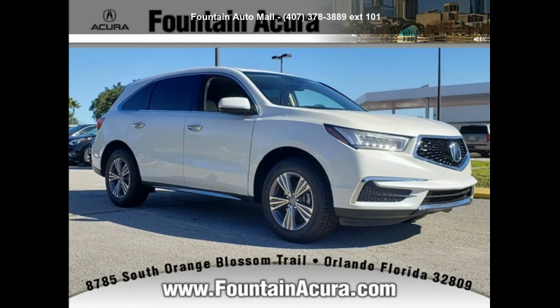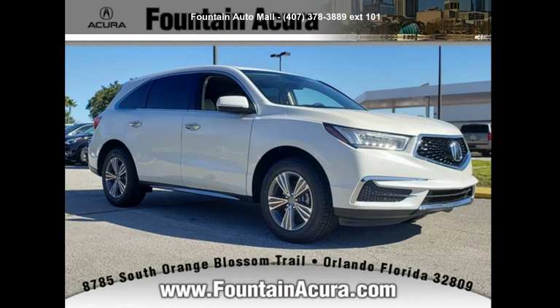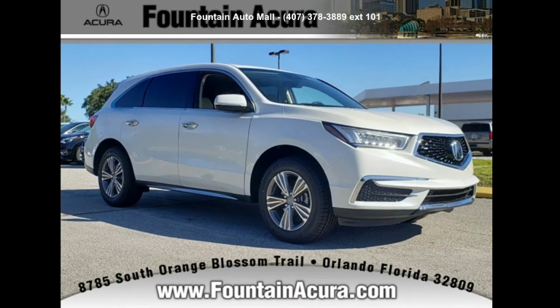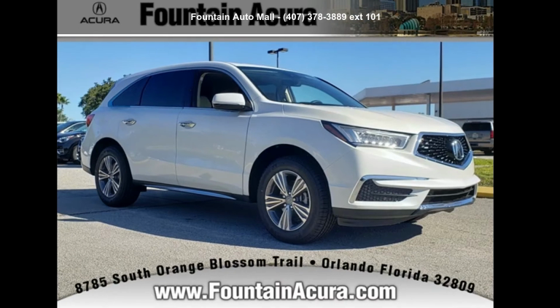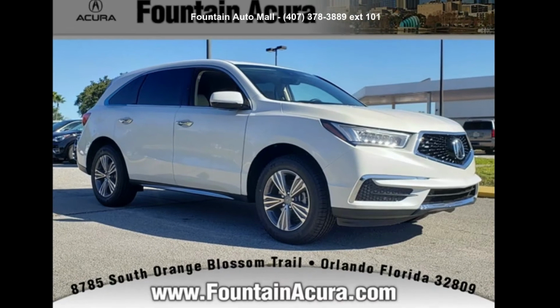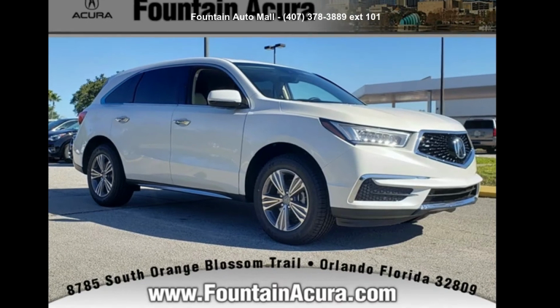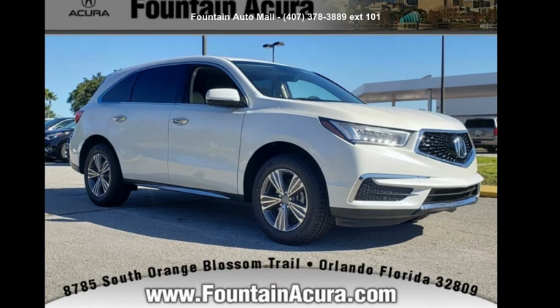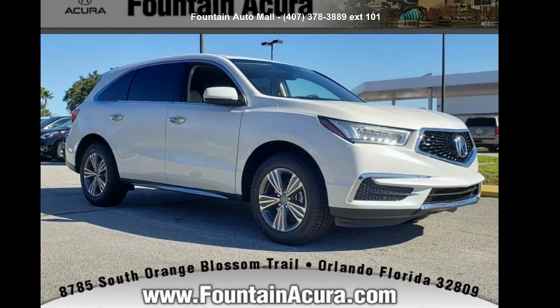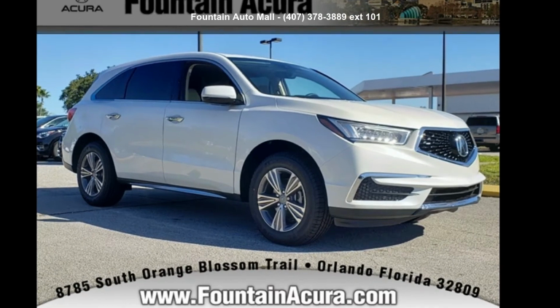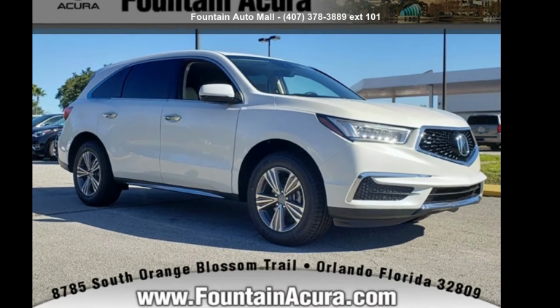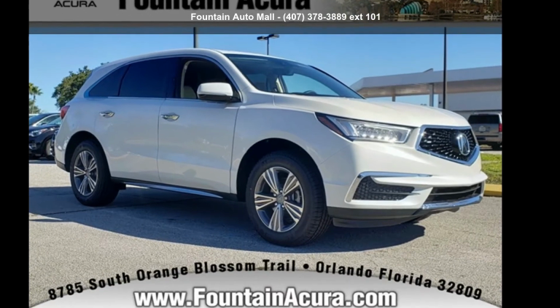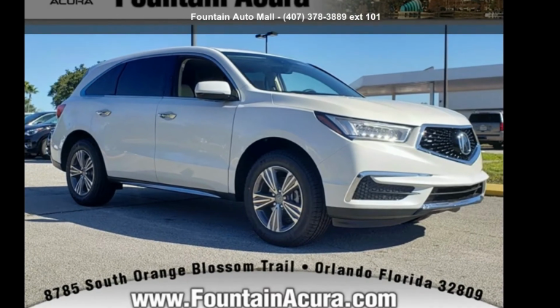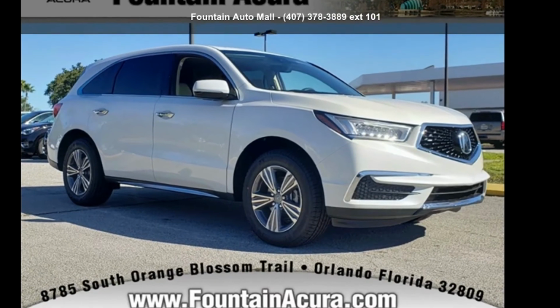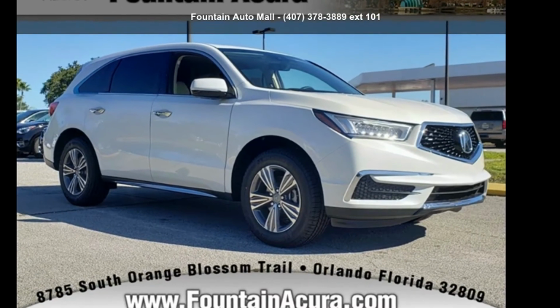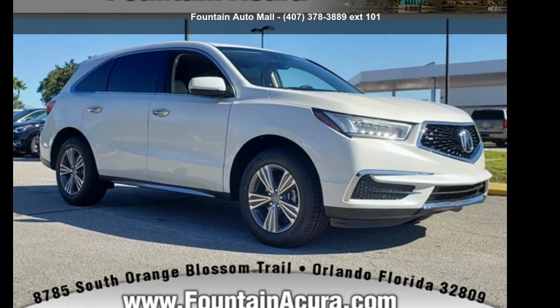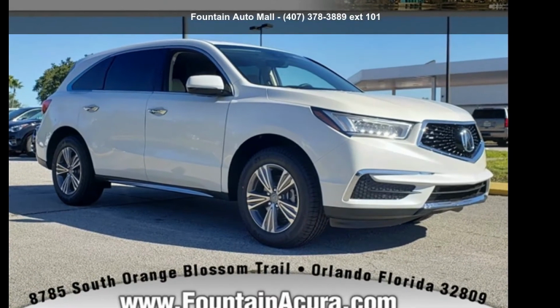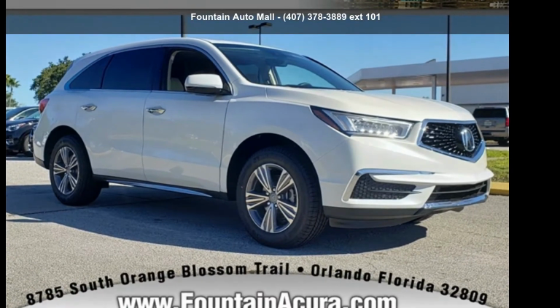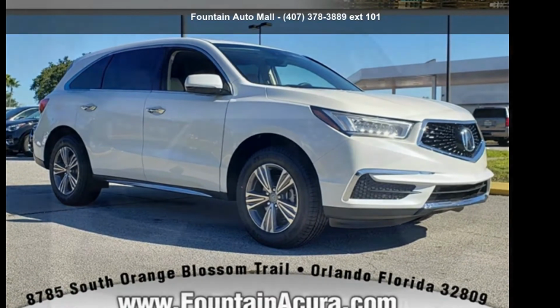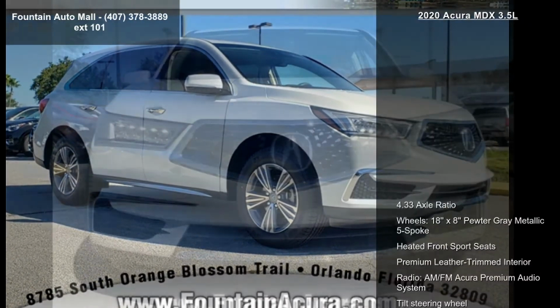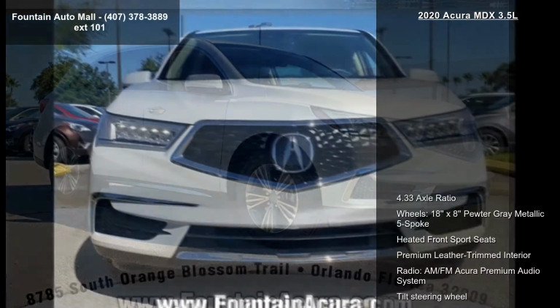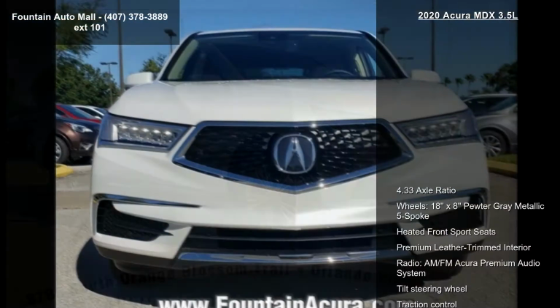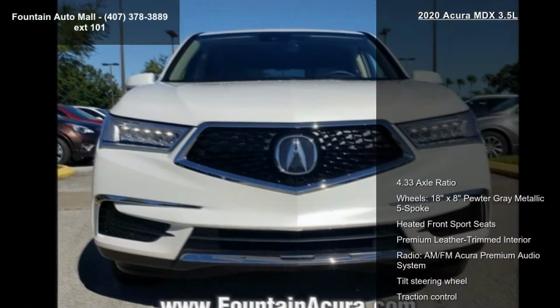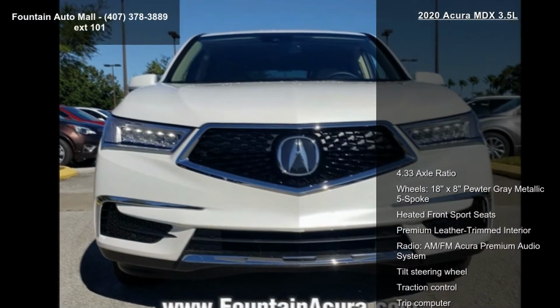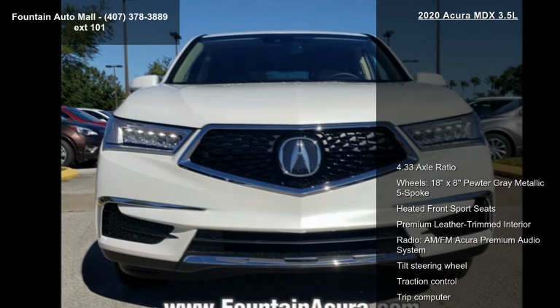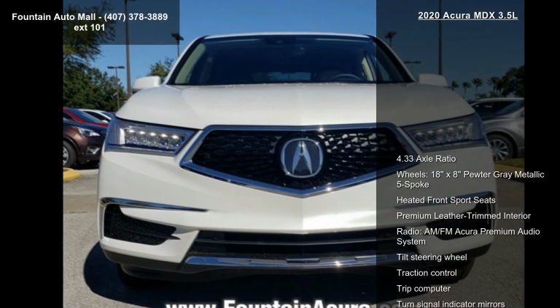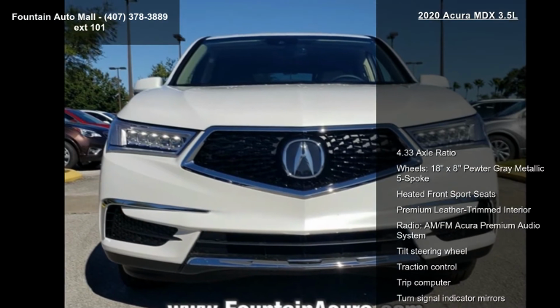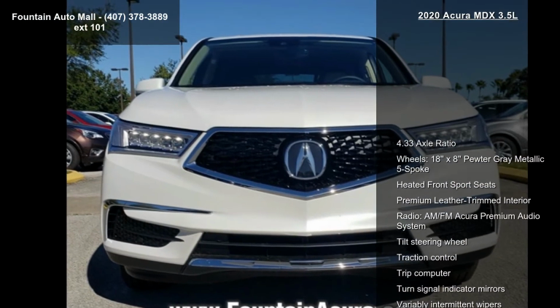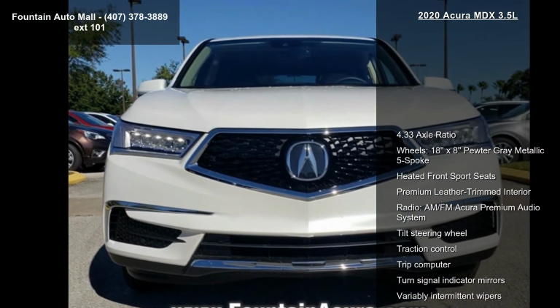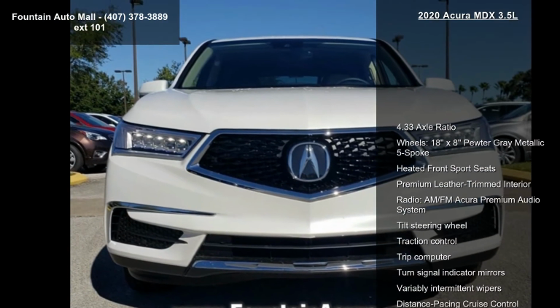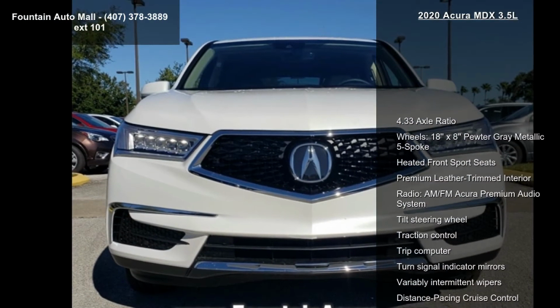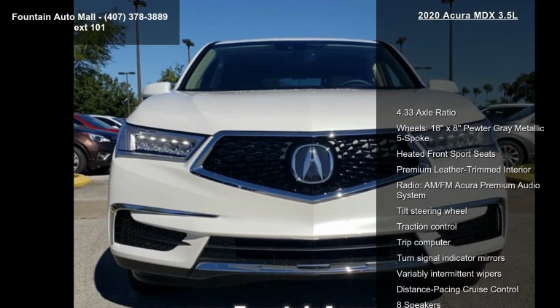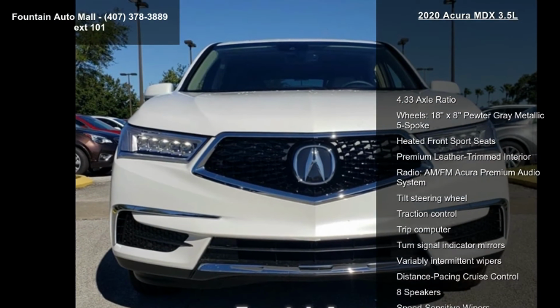Step into the Acura 2020 MDX 3.5L. If you are looking for a first-class ride, you have found it.